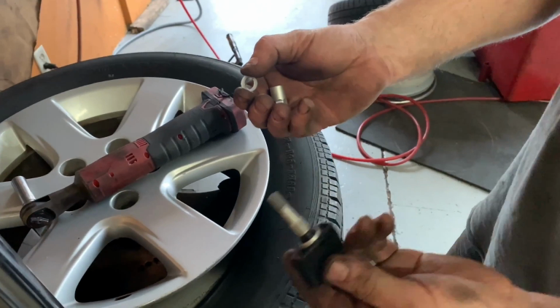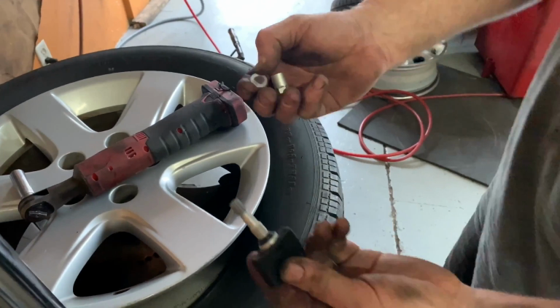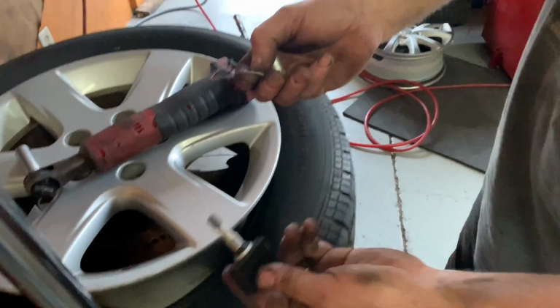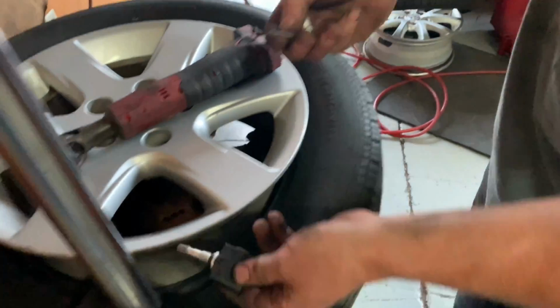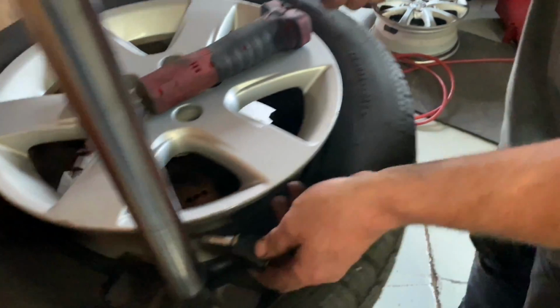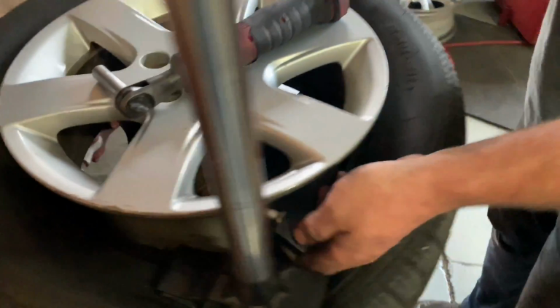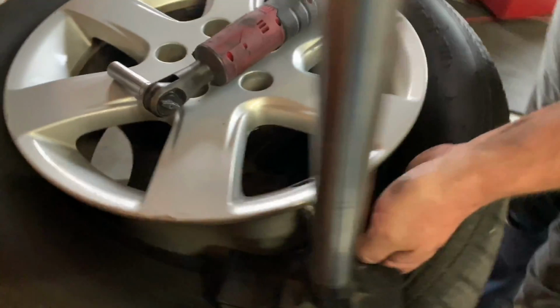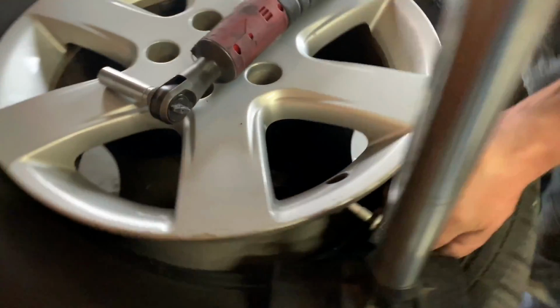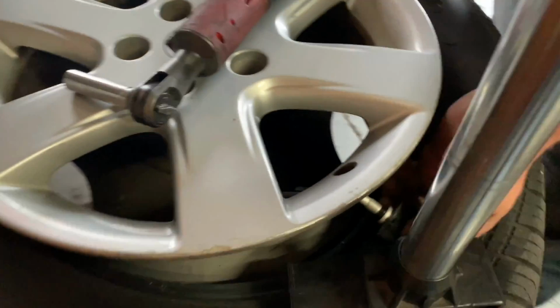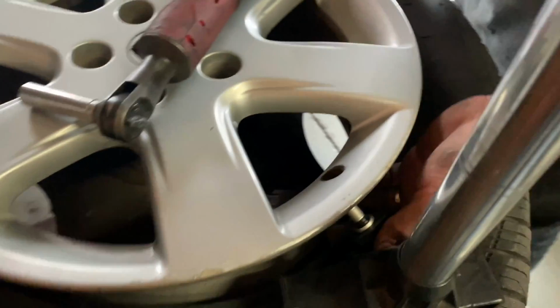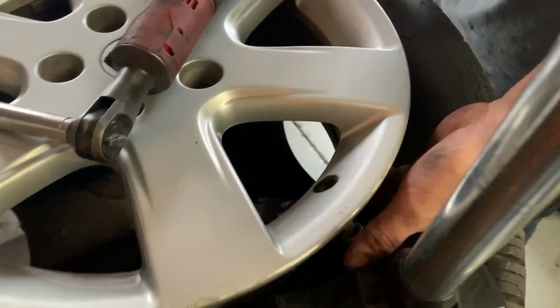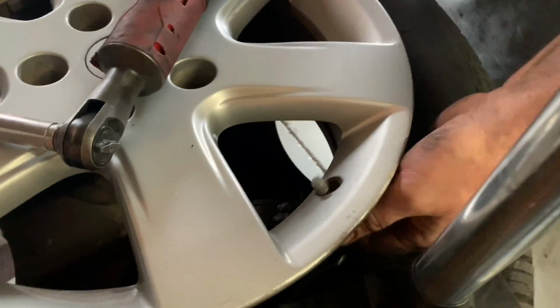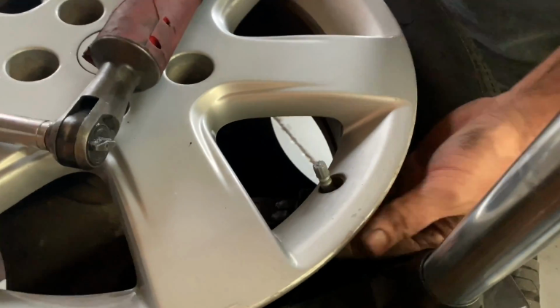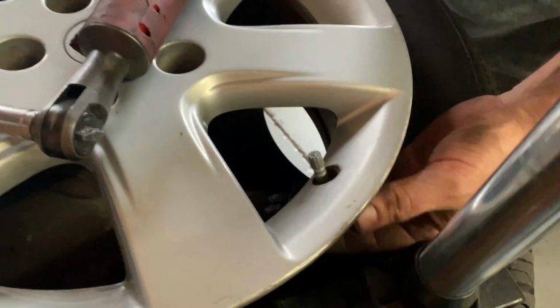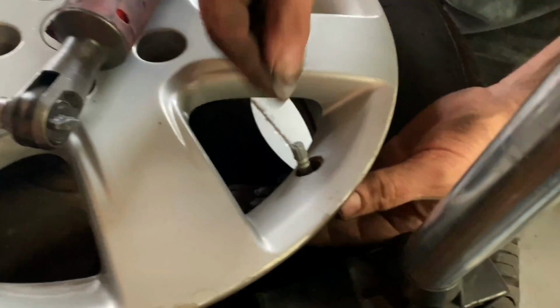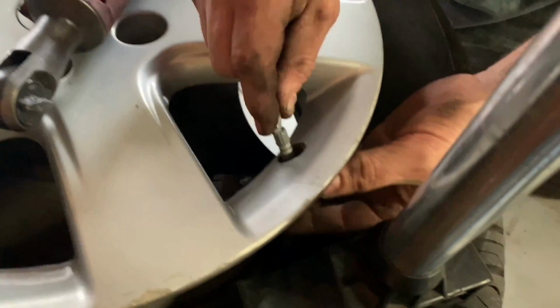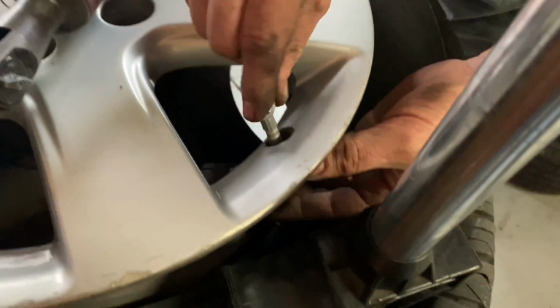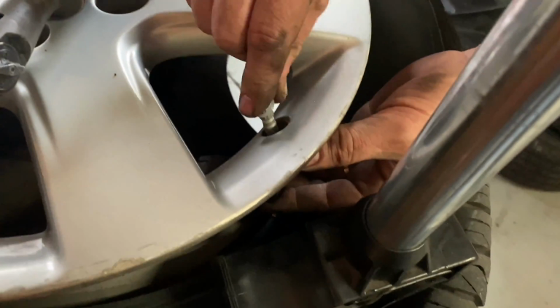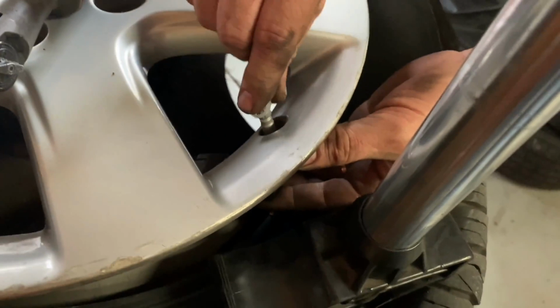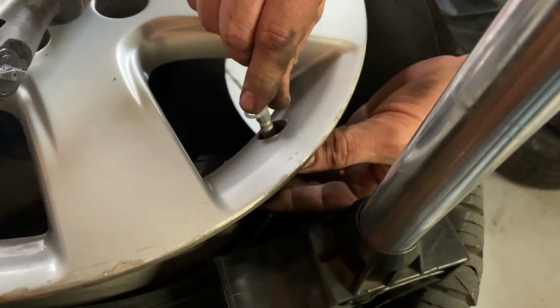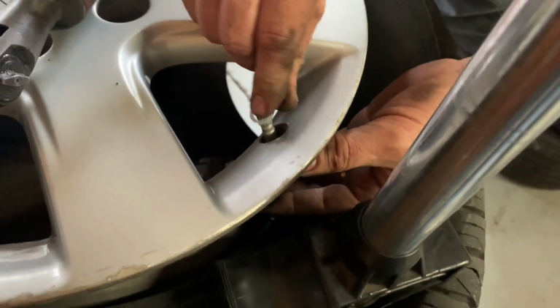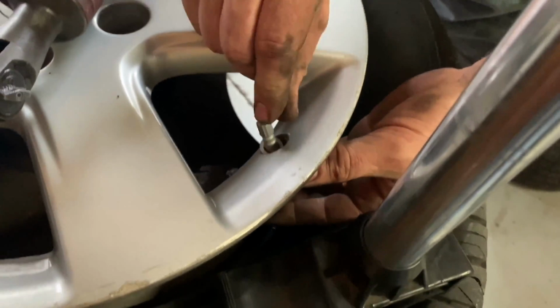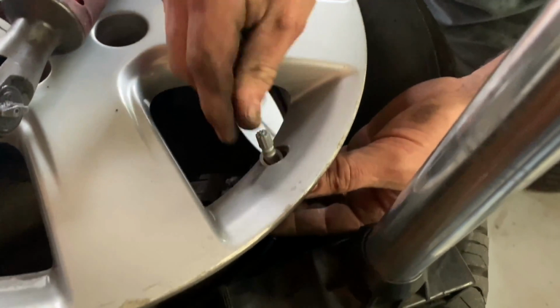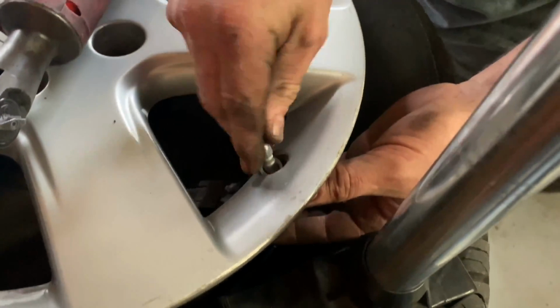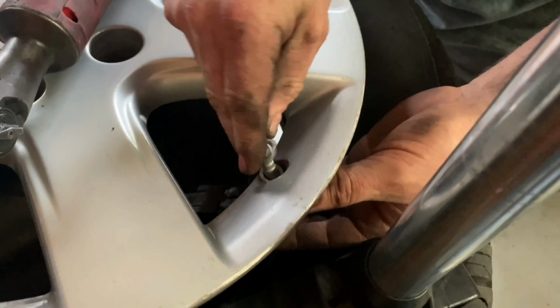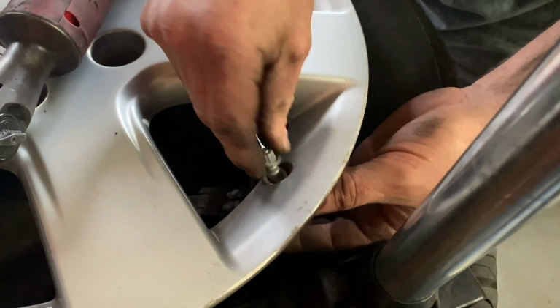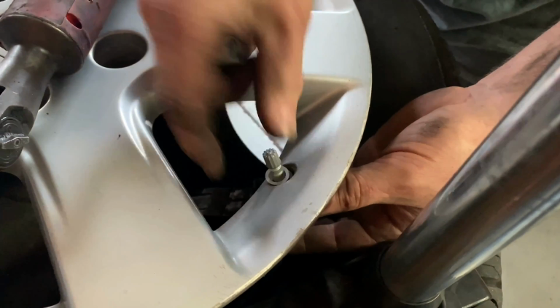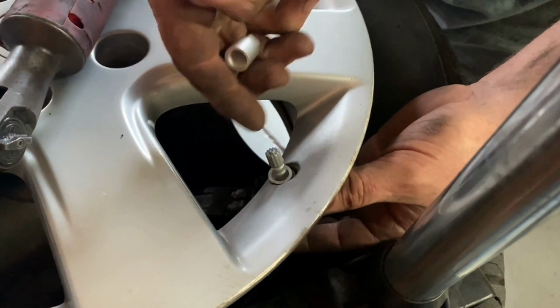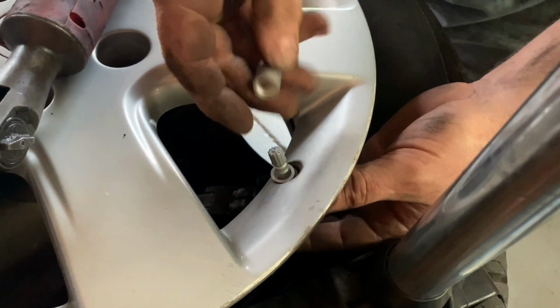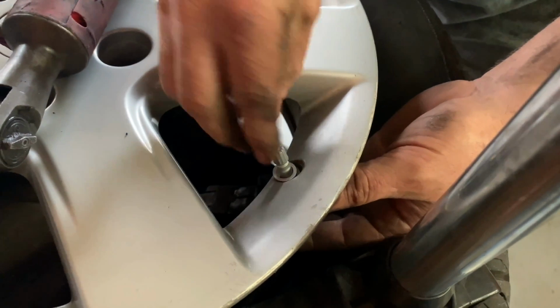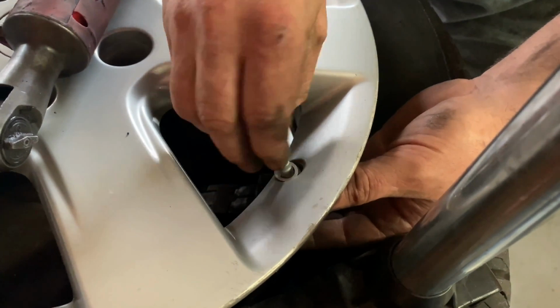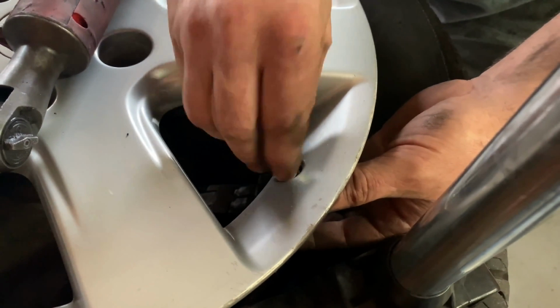Step 5: Replace the TPMS sensors and then inflate tires to the proper factory-specified pressure.